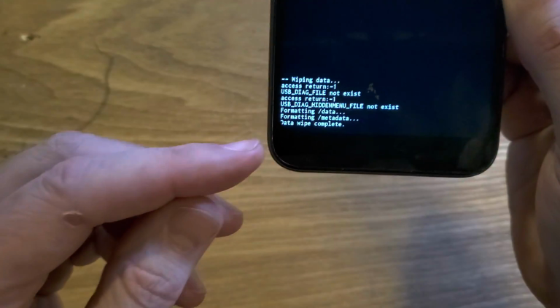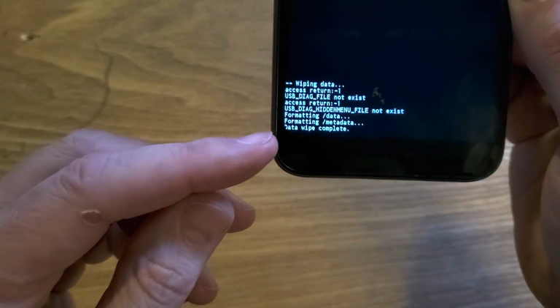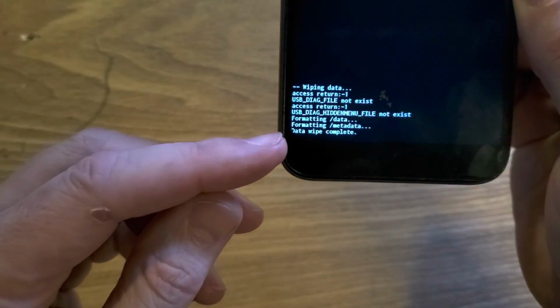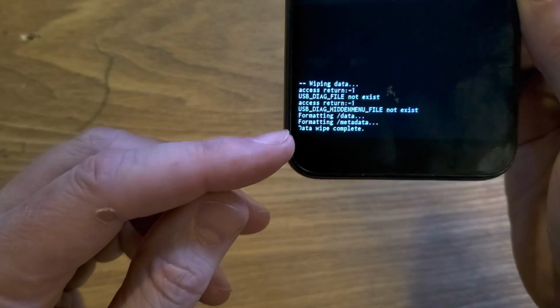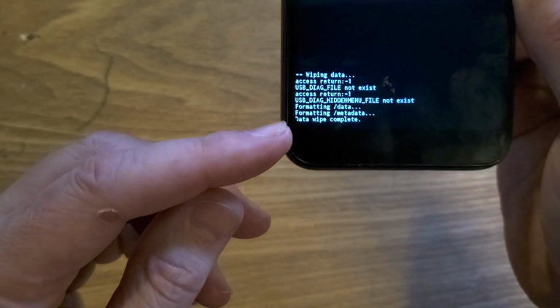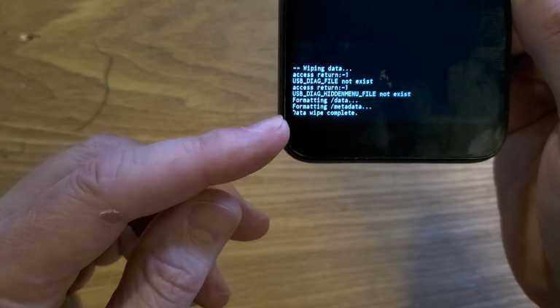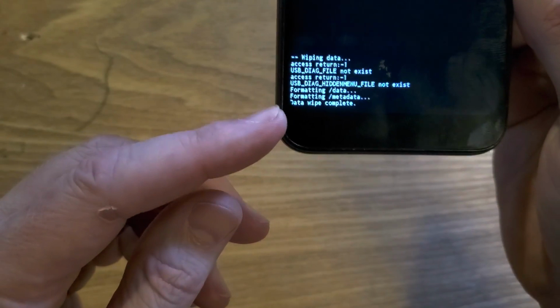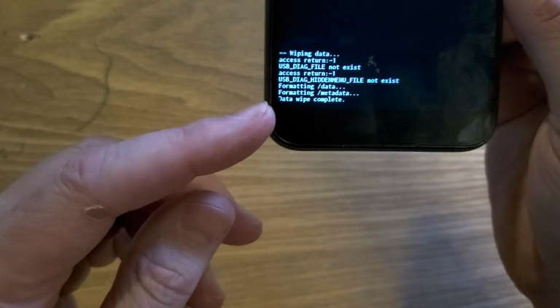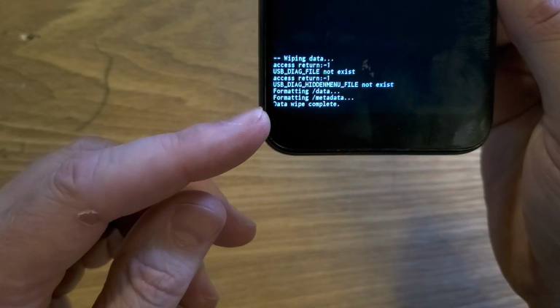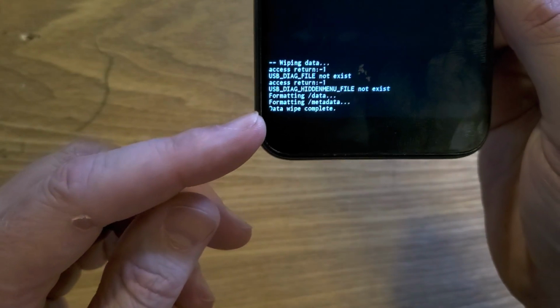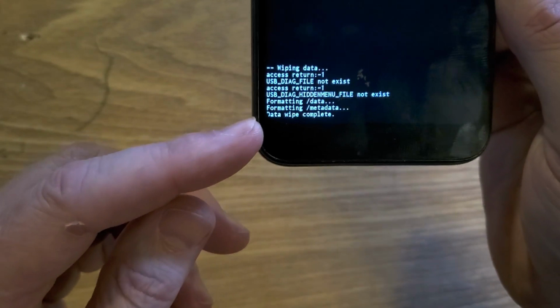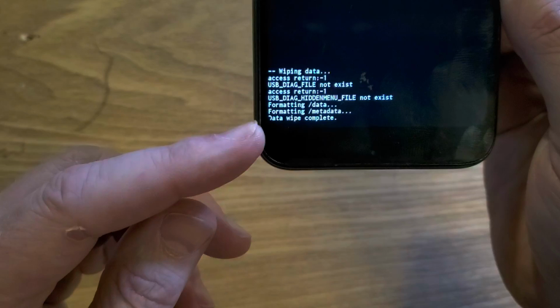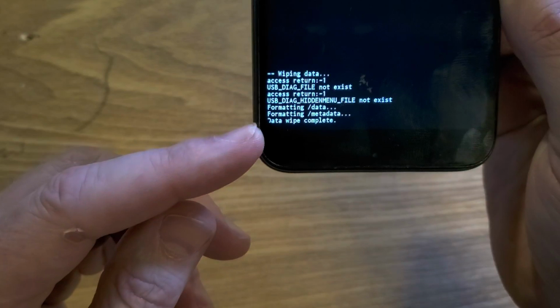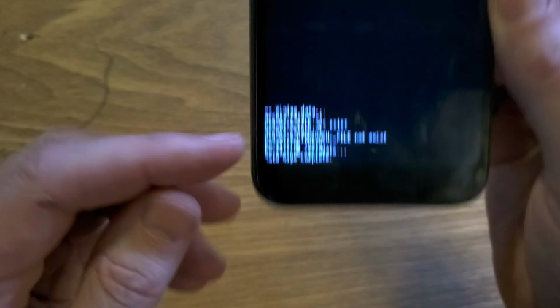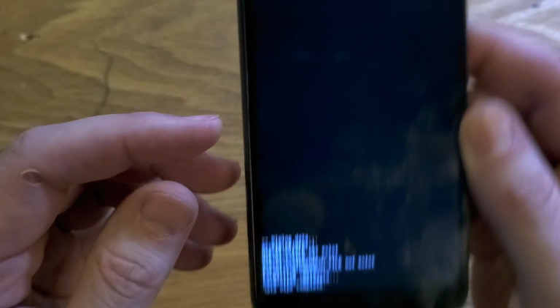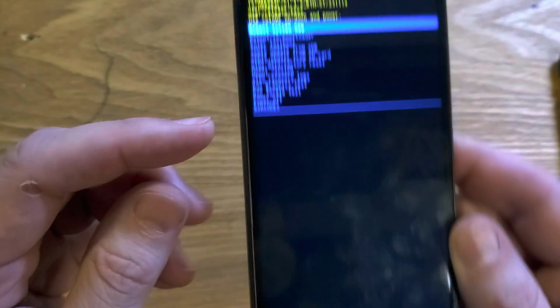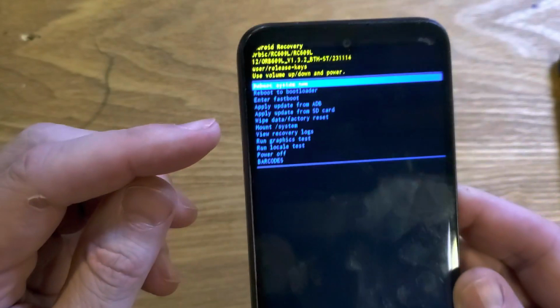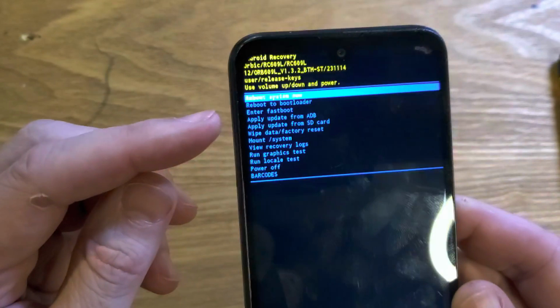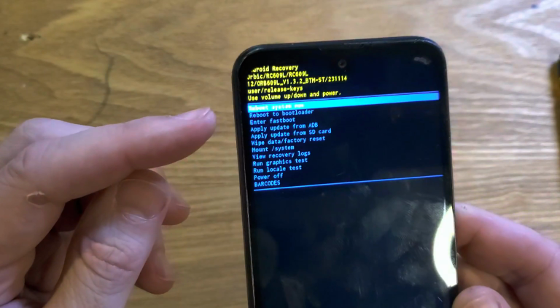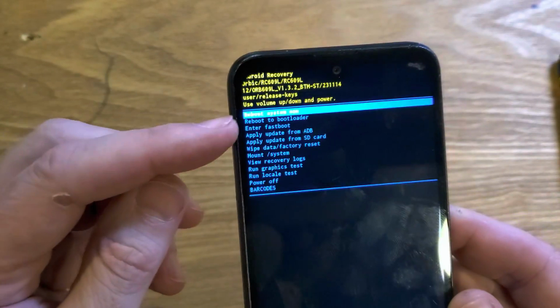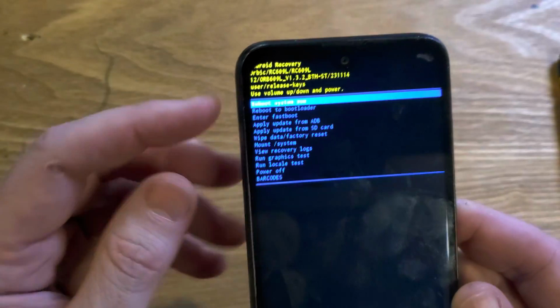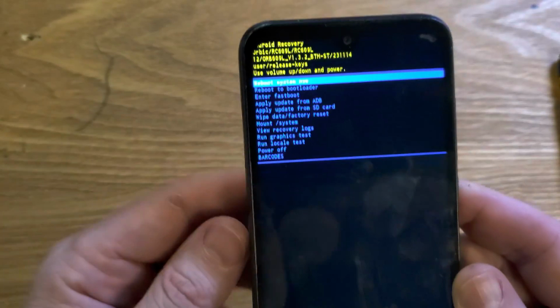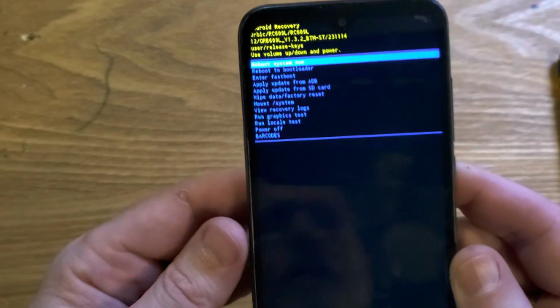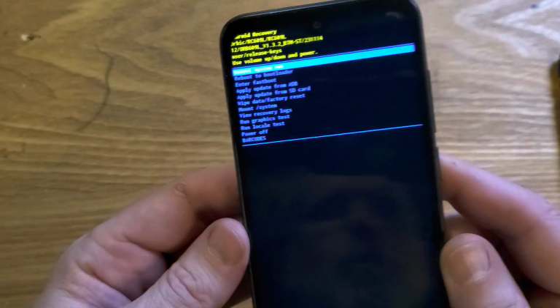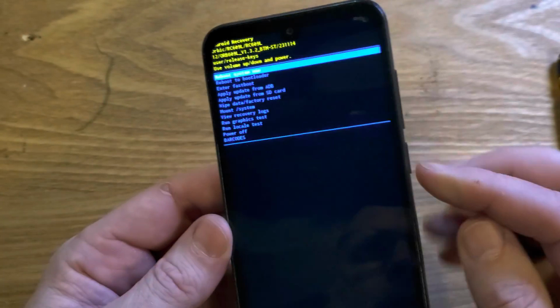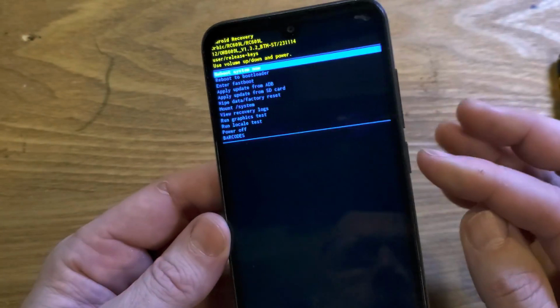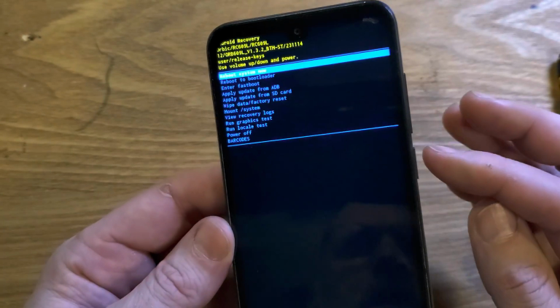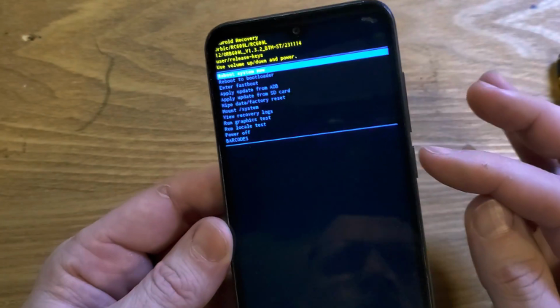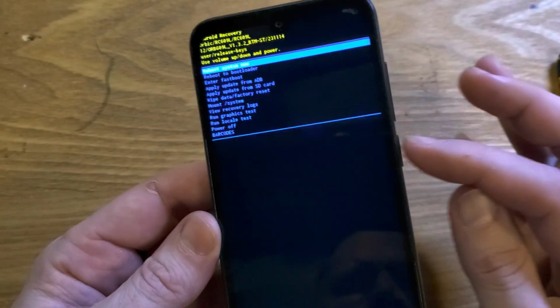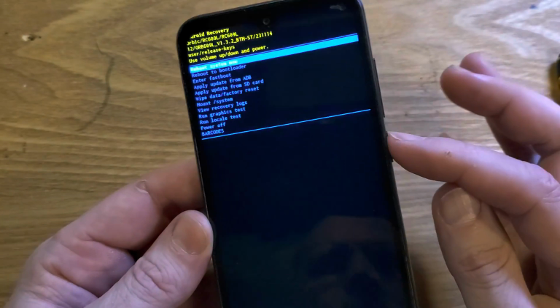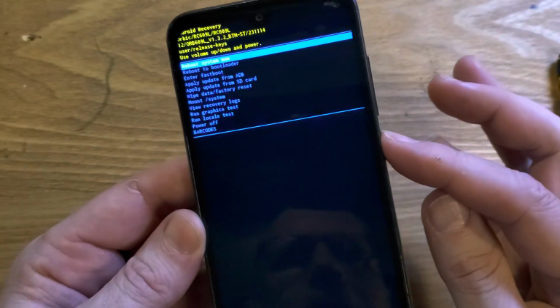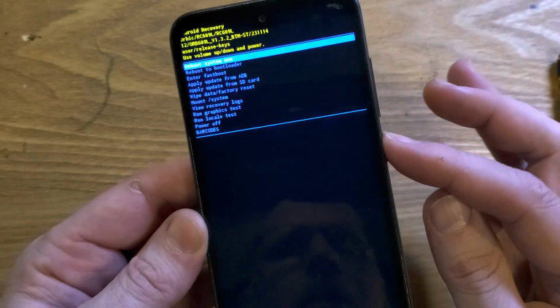Now we wait for the data wipe to be complete. Once it's done, it is safe to reboot the system — press power.